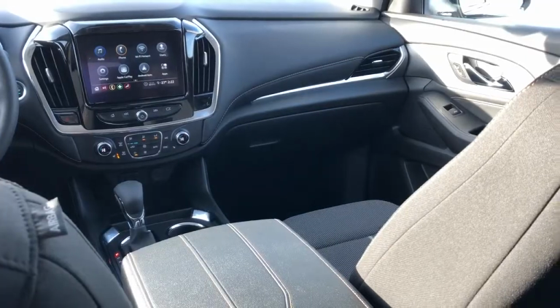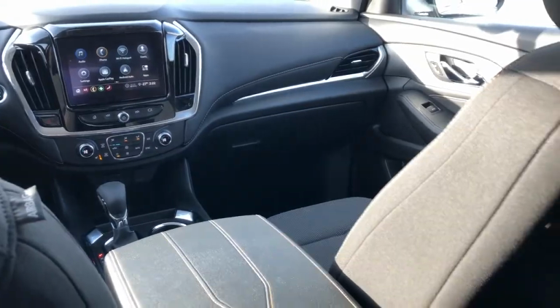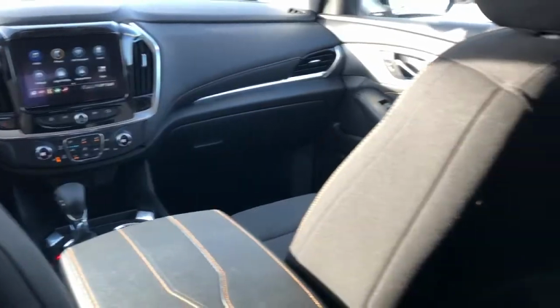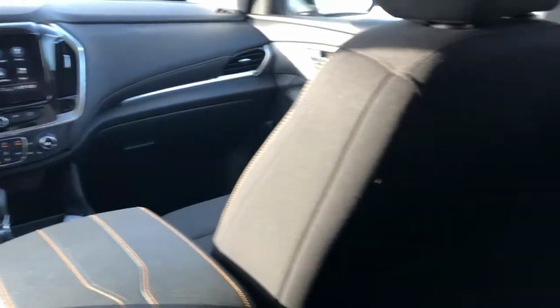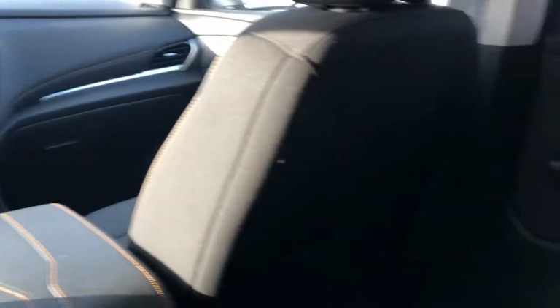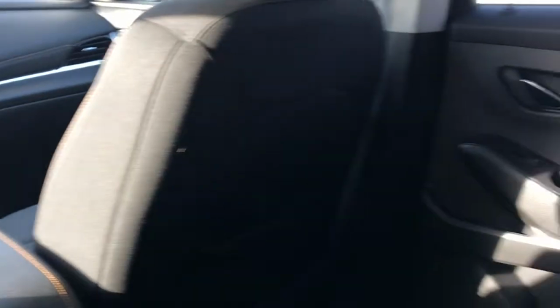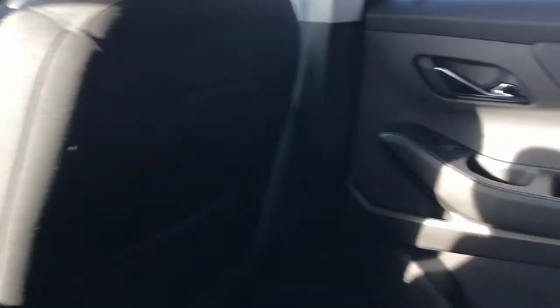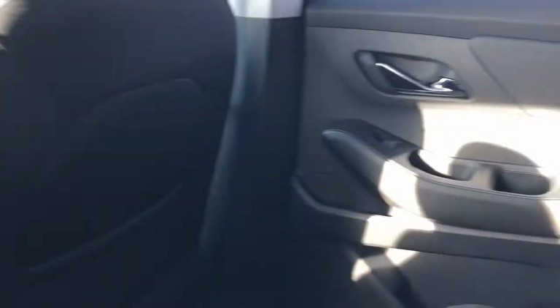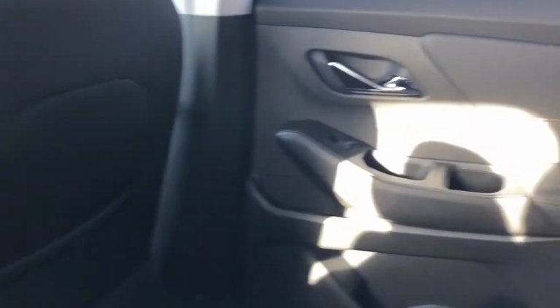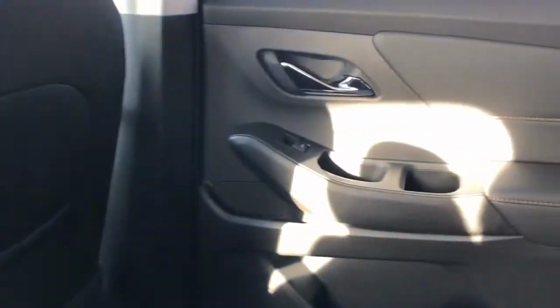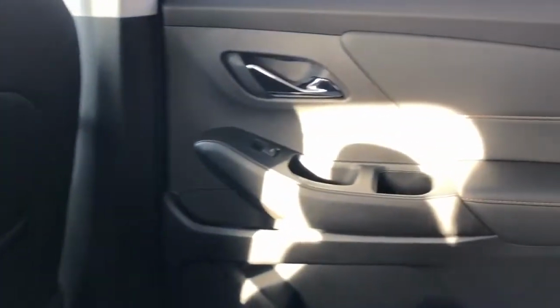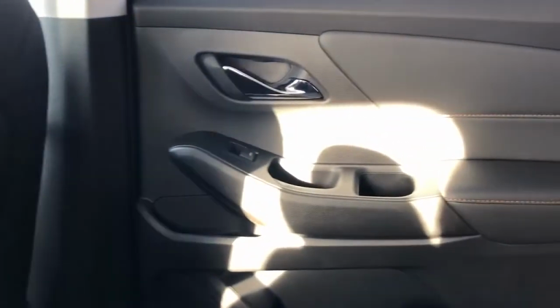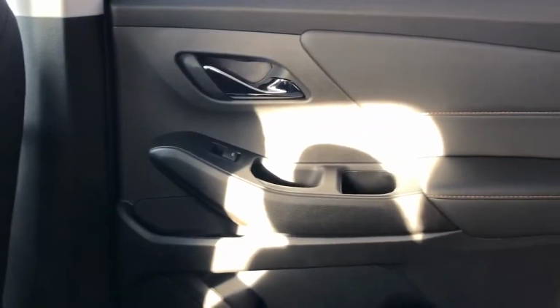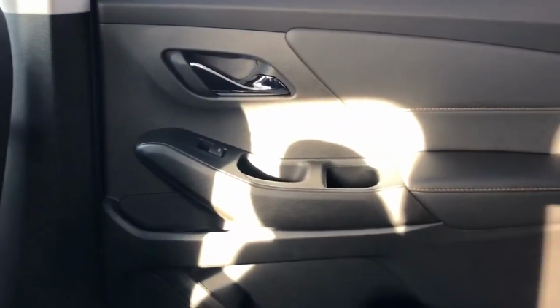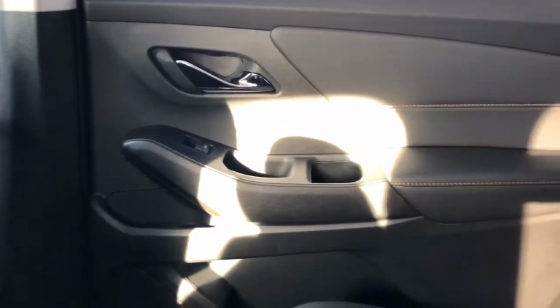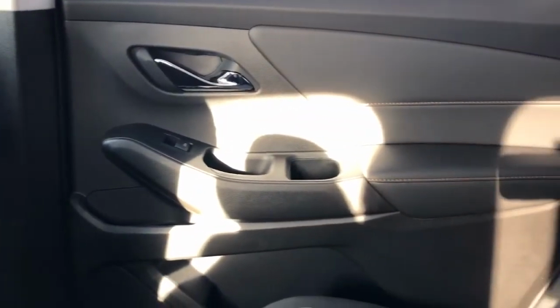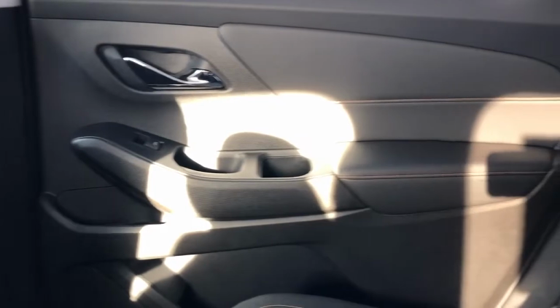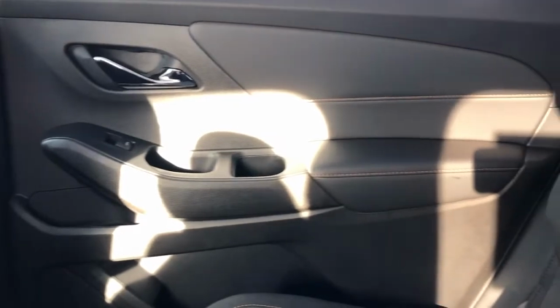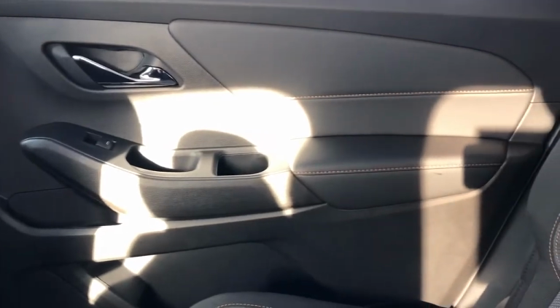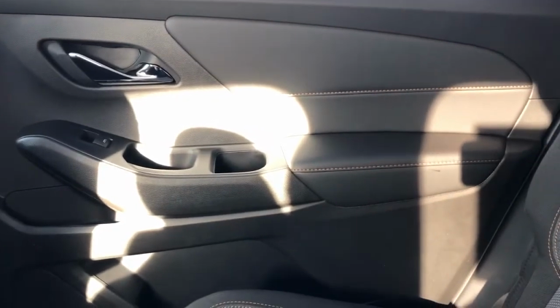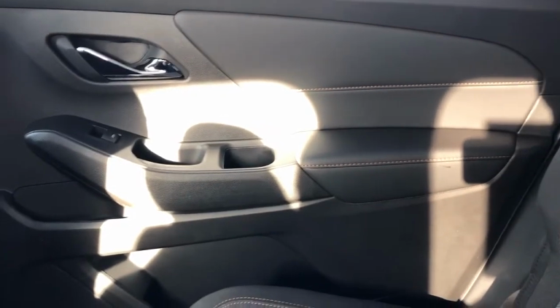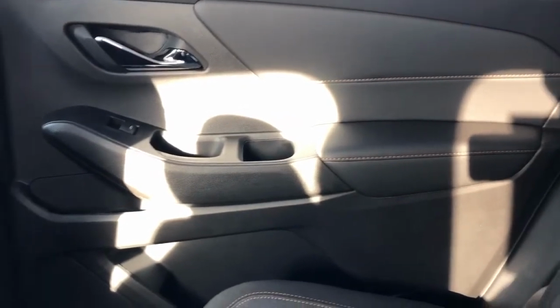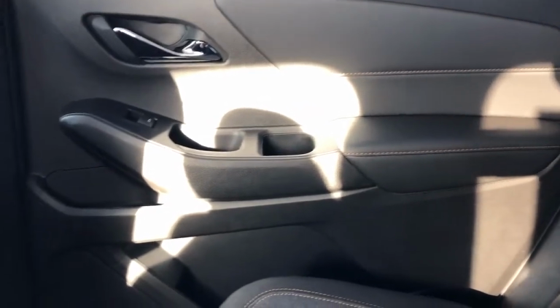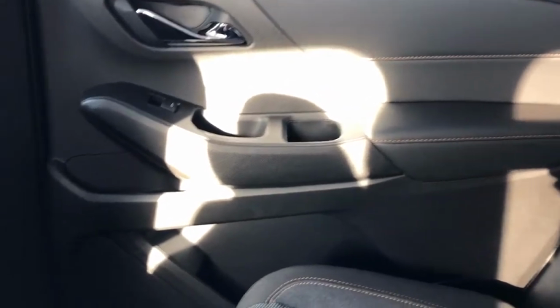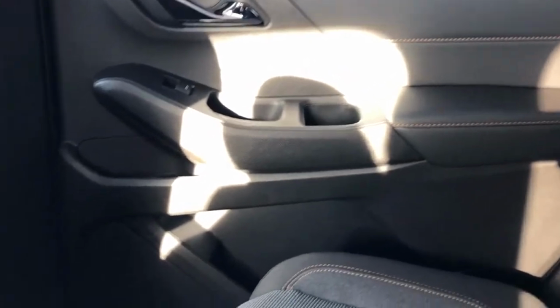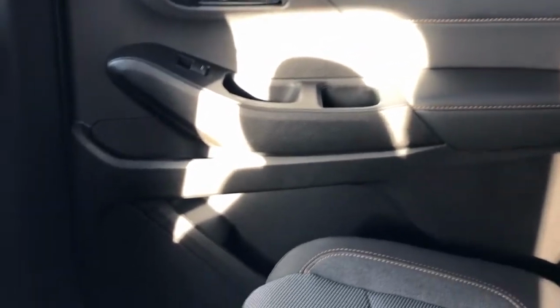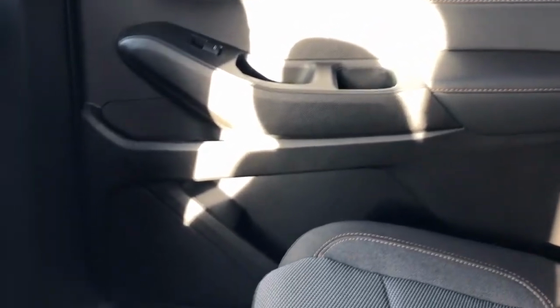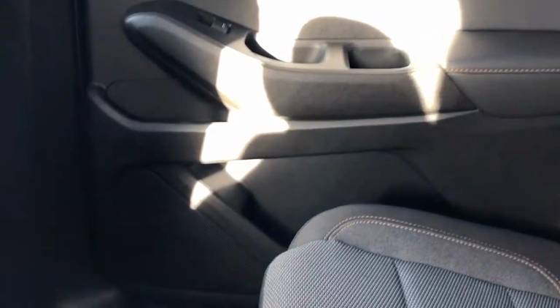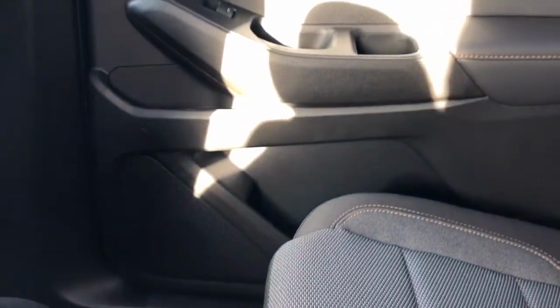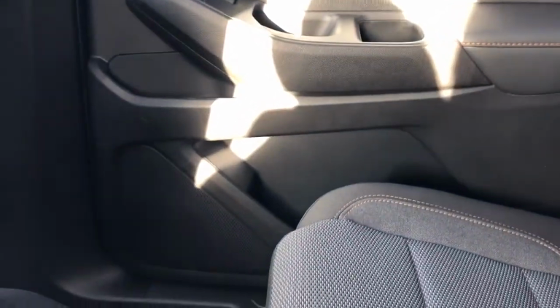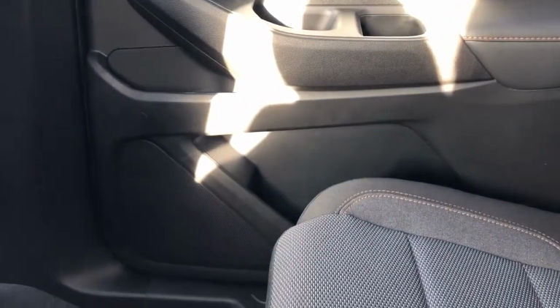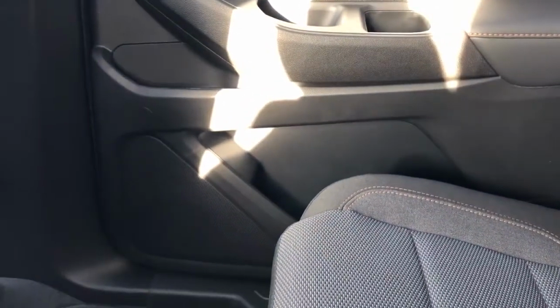On the rear interior we can see our chrome door handle, window switch, as well as our black leather. We have our cup holders, speaker, and storage.